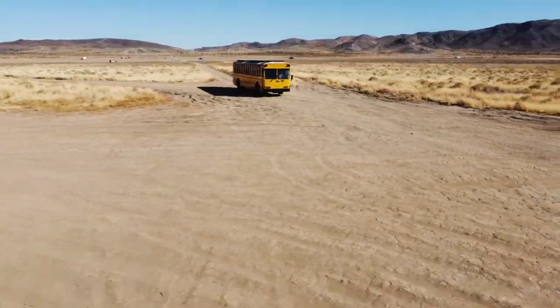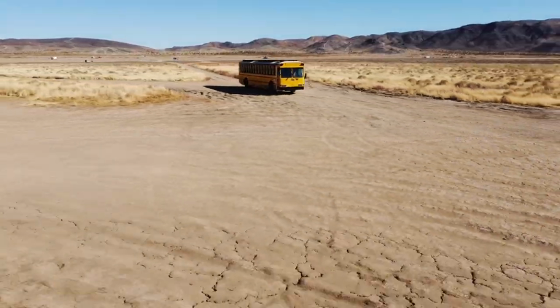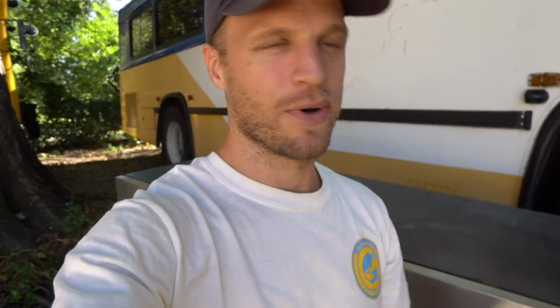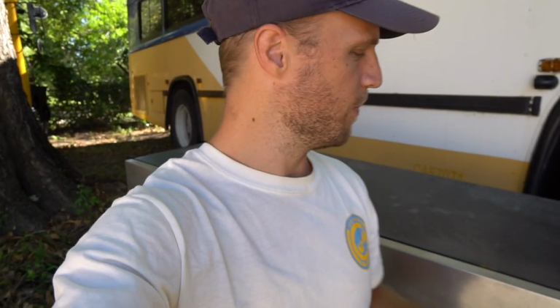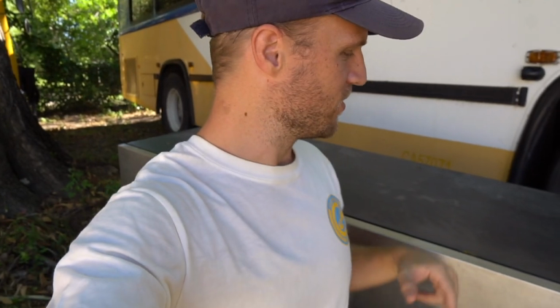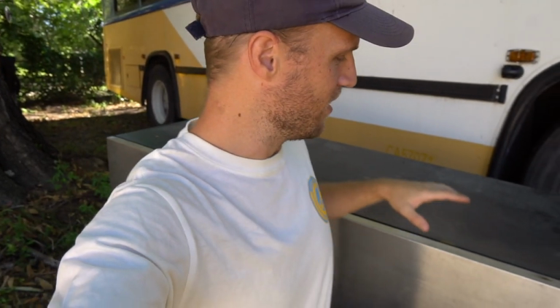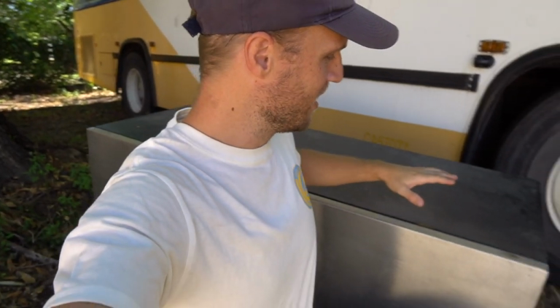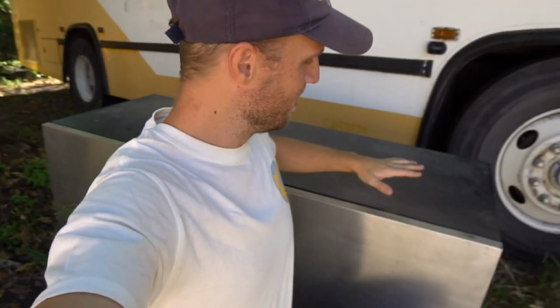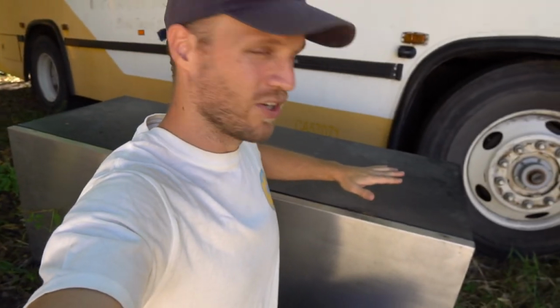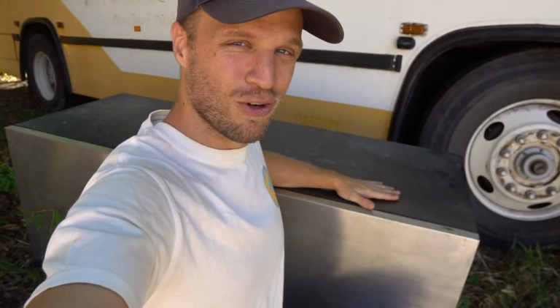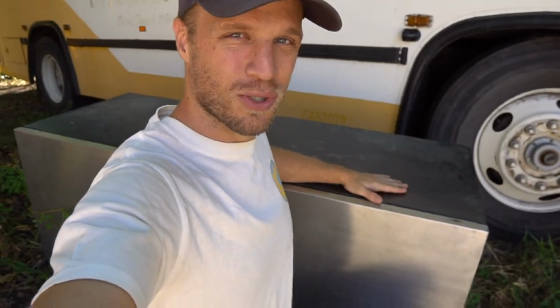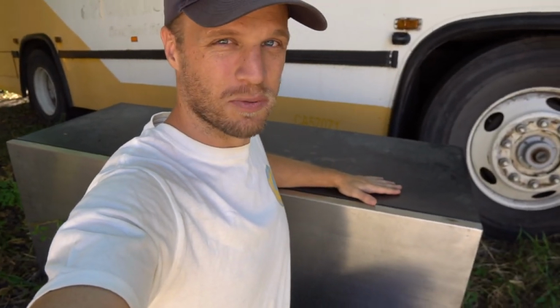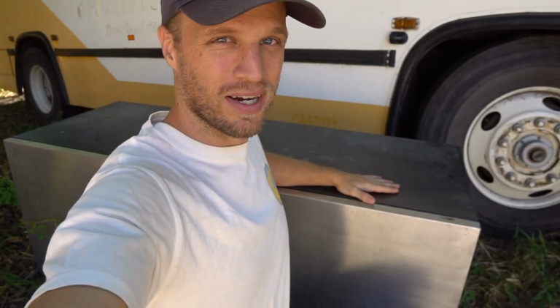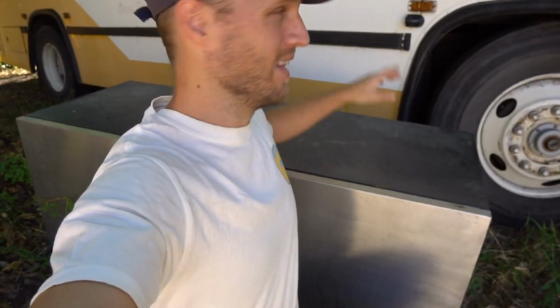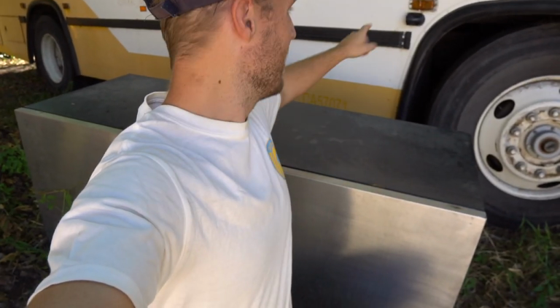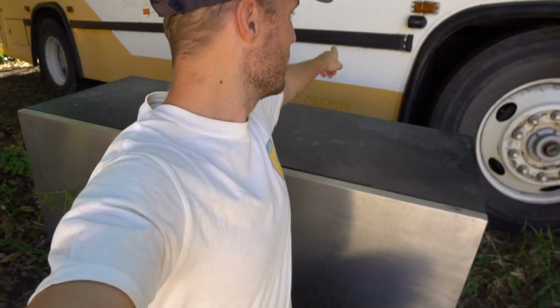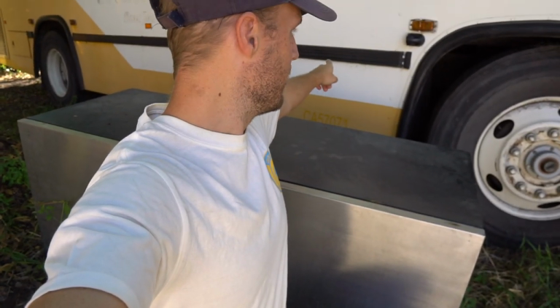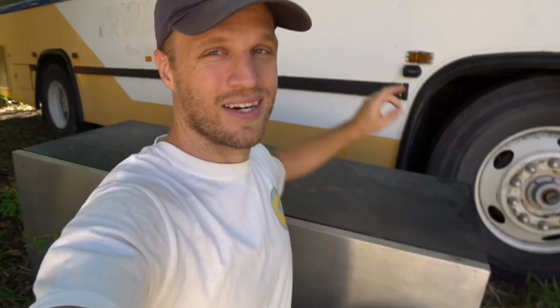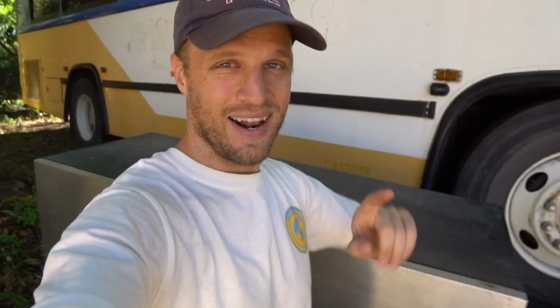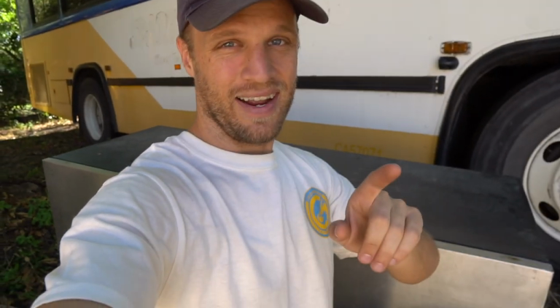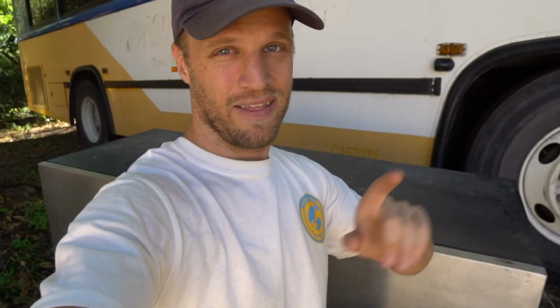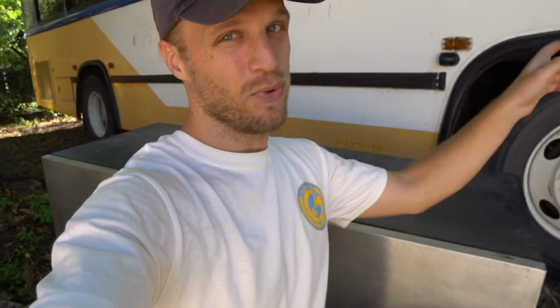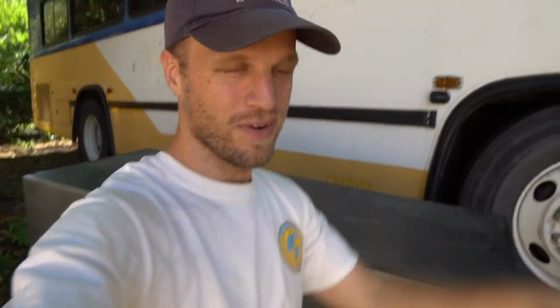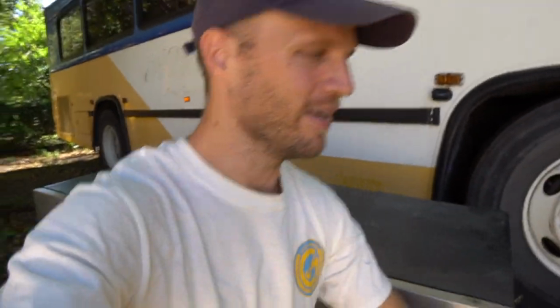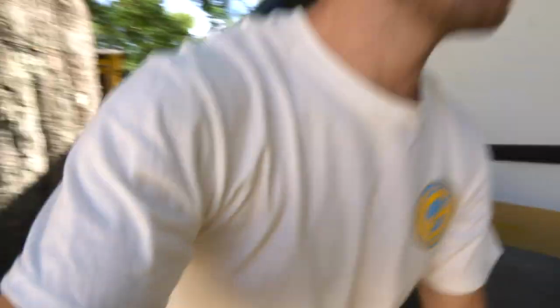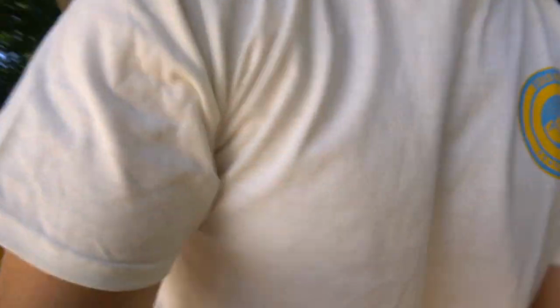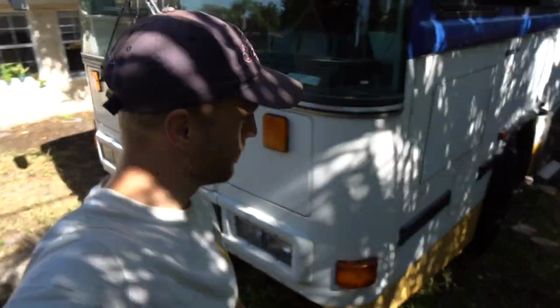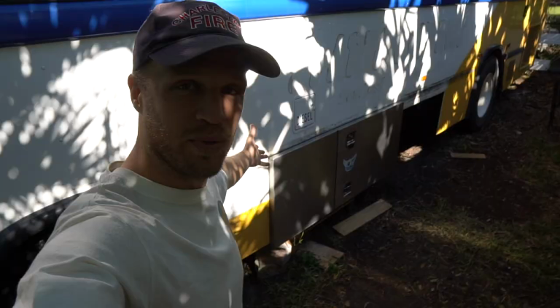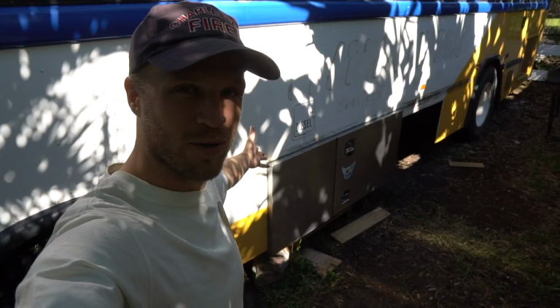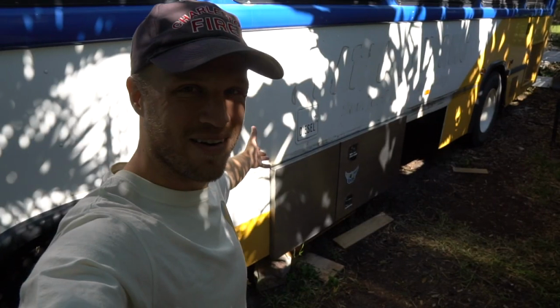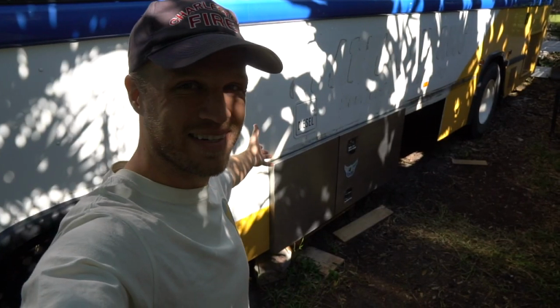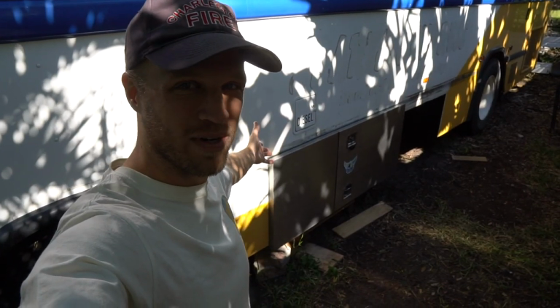In this video we're going to be installing this huge storage box inside of this bus, kind of like this one over here. I already did one.